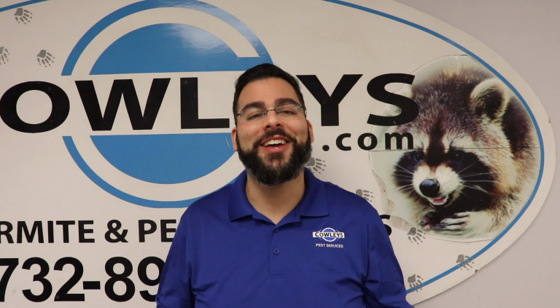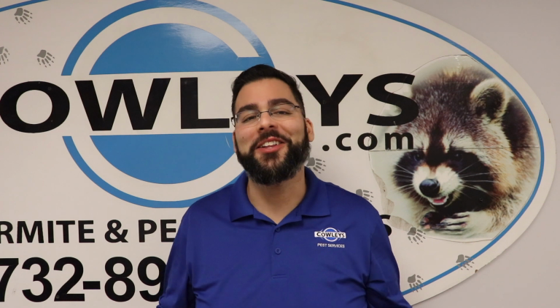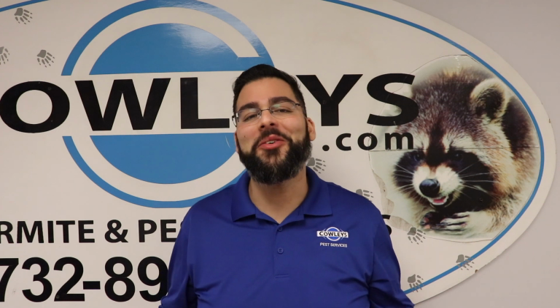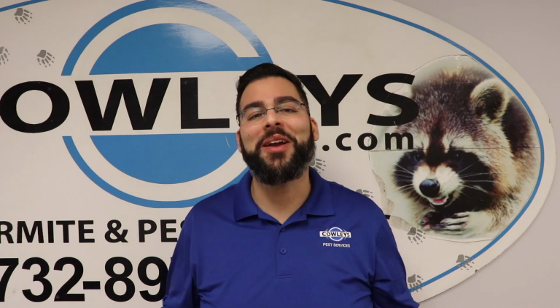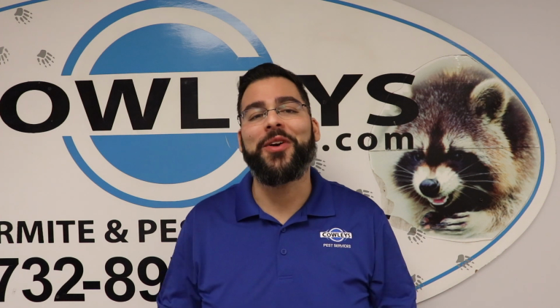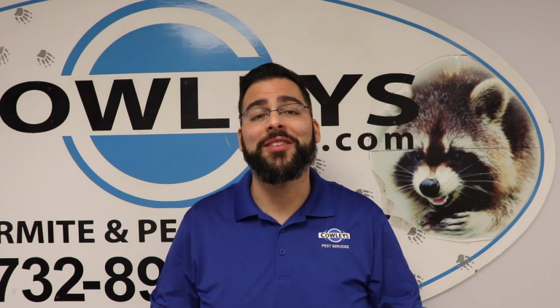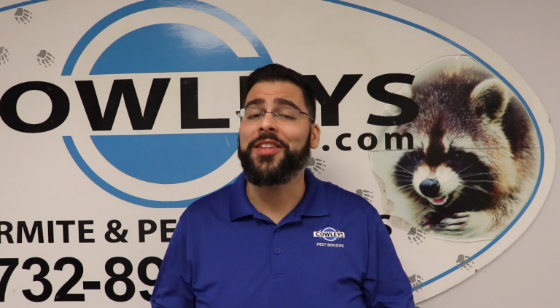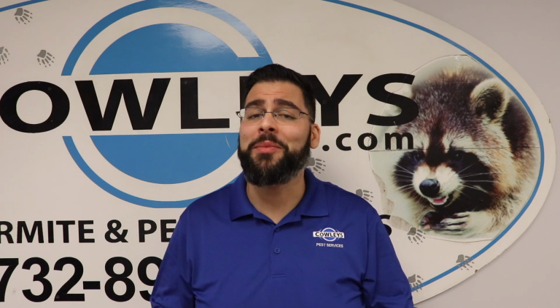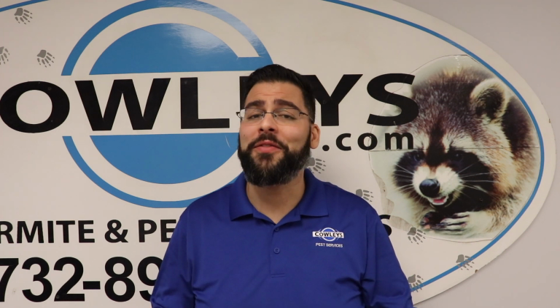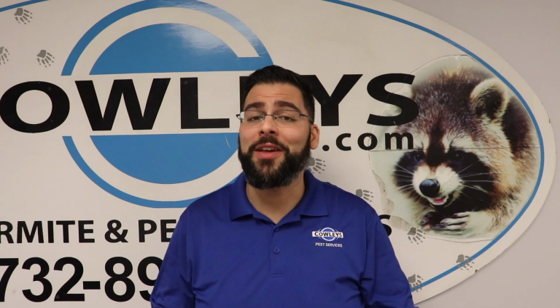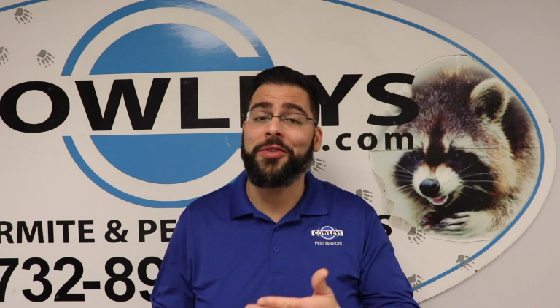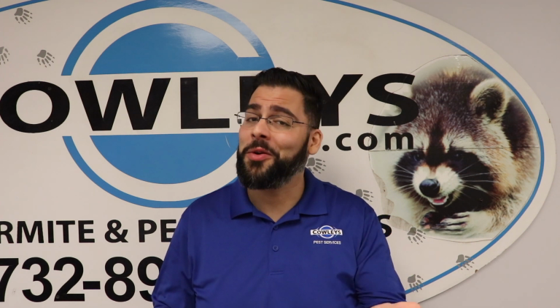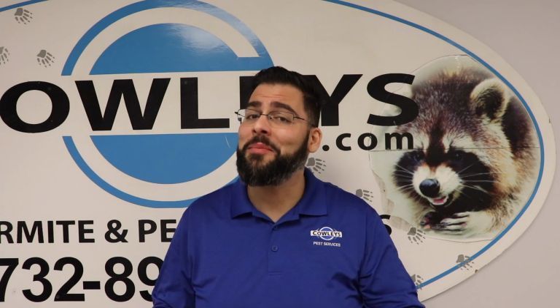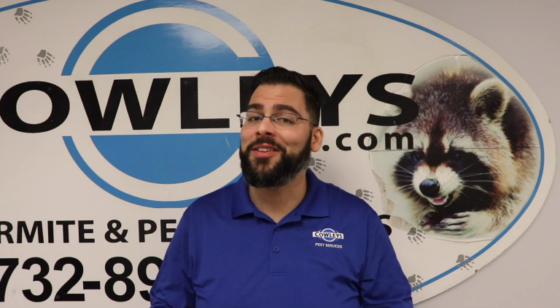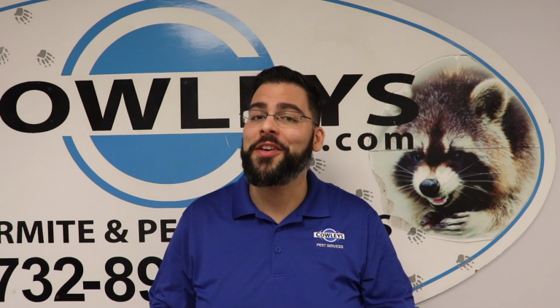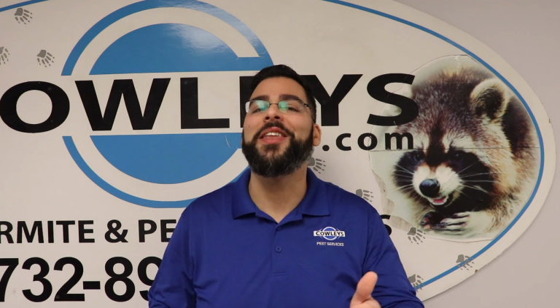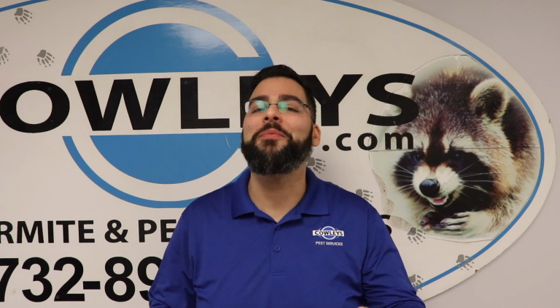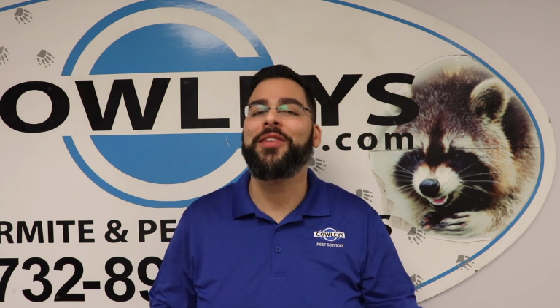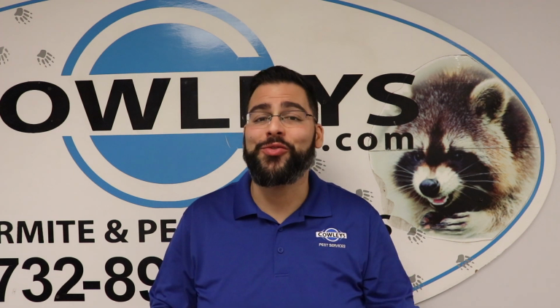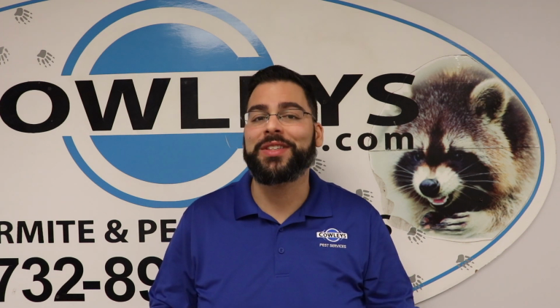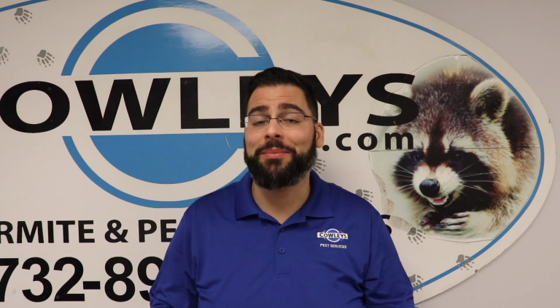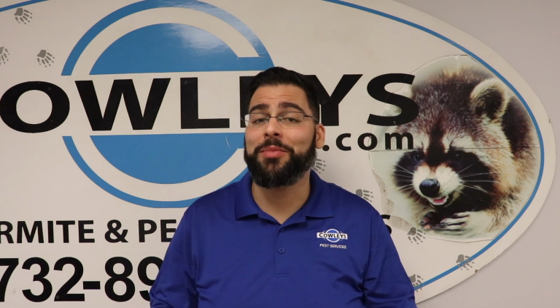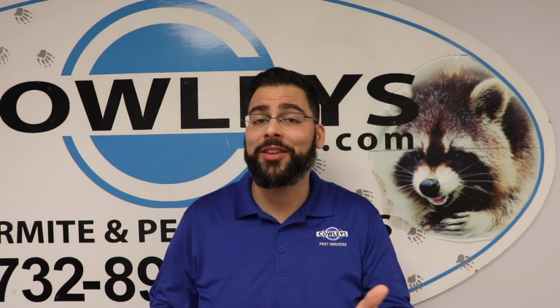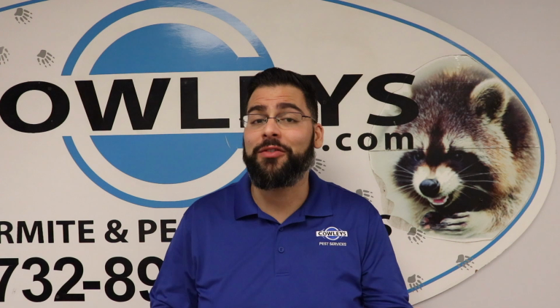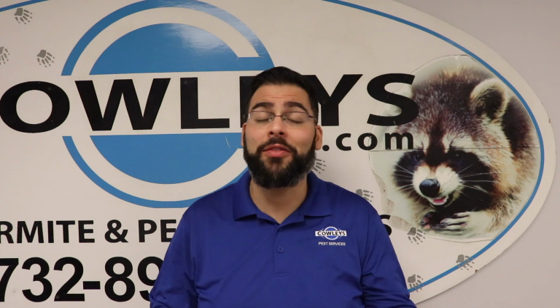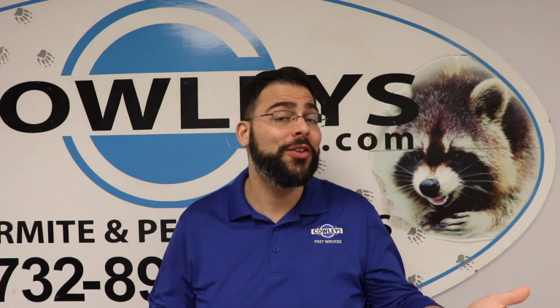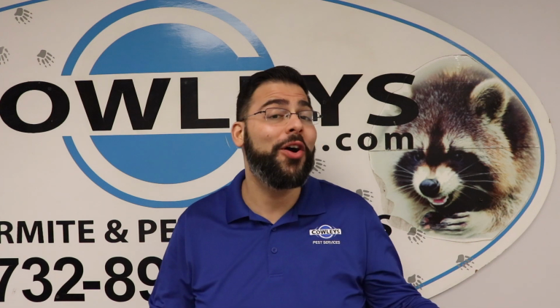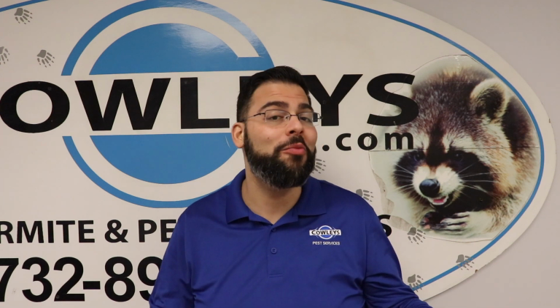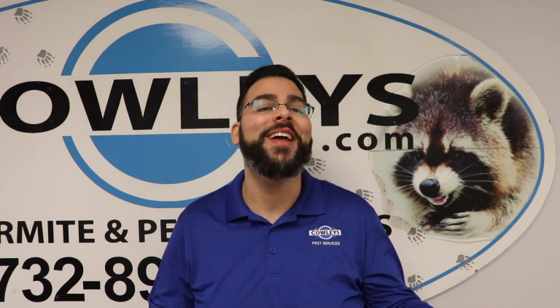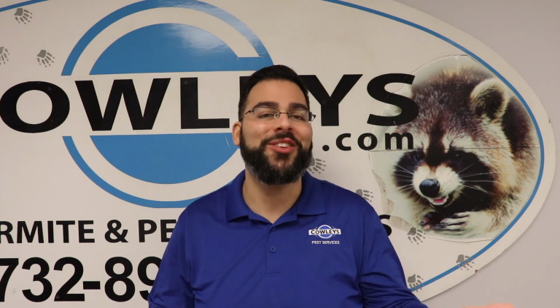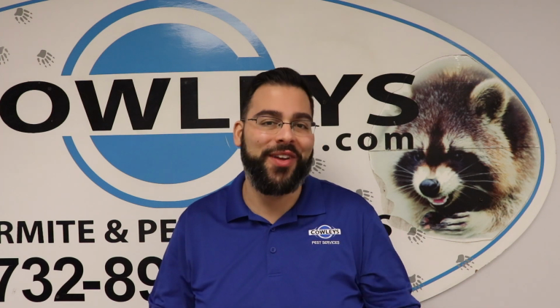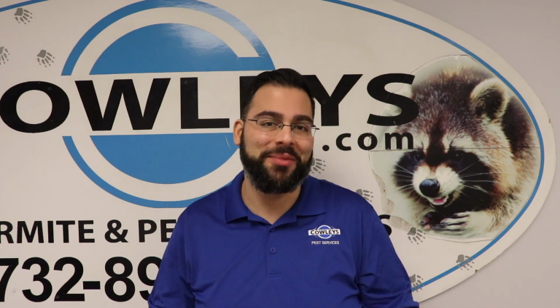Hello my friends. You see my face, you know what that means. Another pest control tip to protect yourself, your home, and your family.